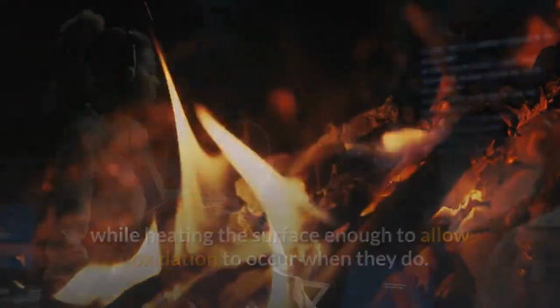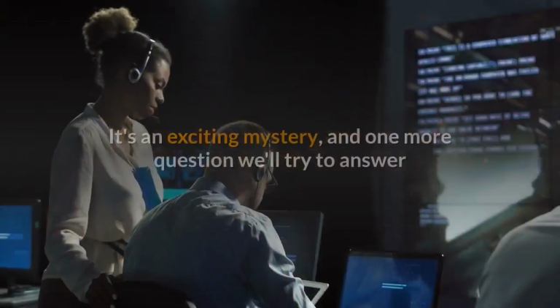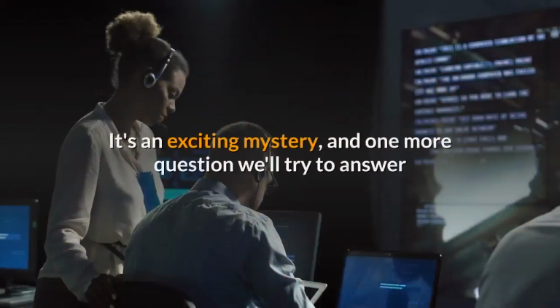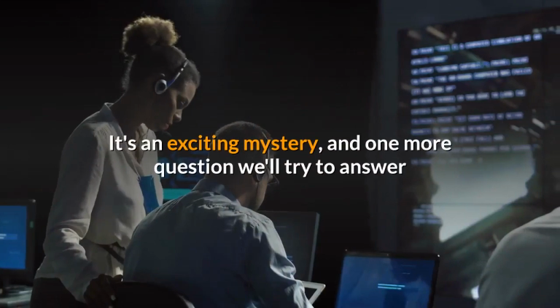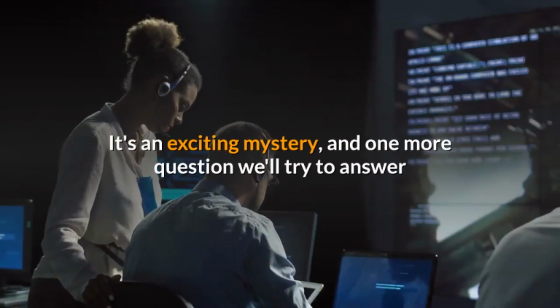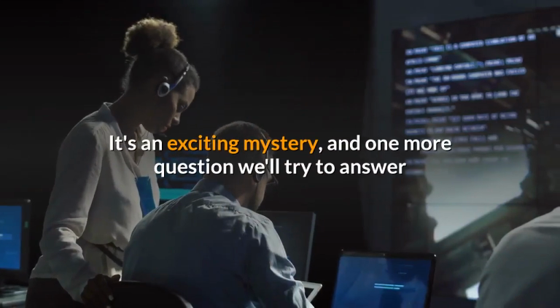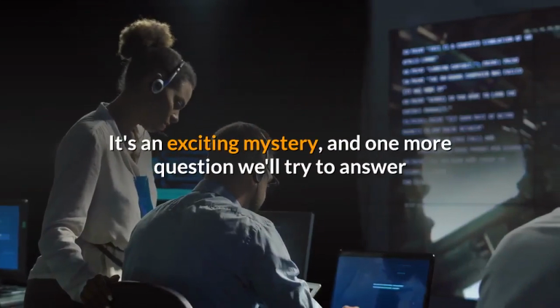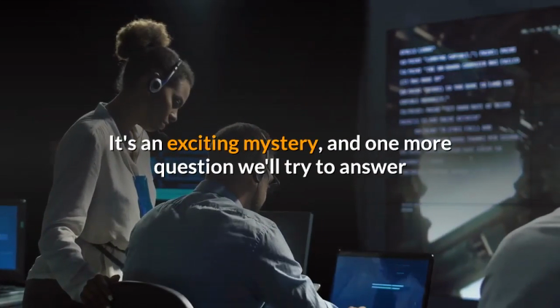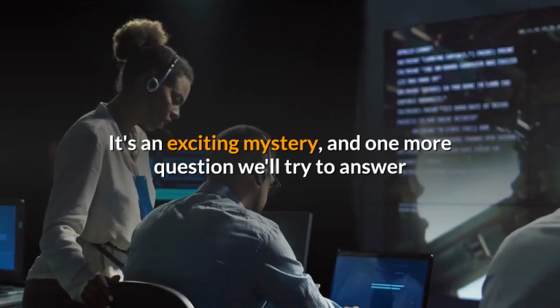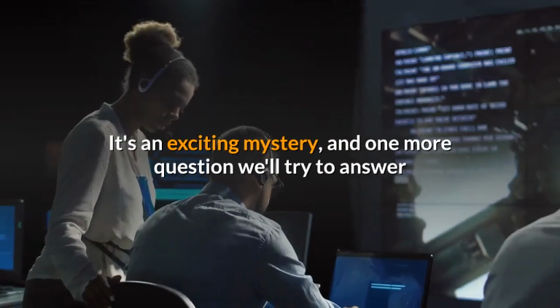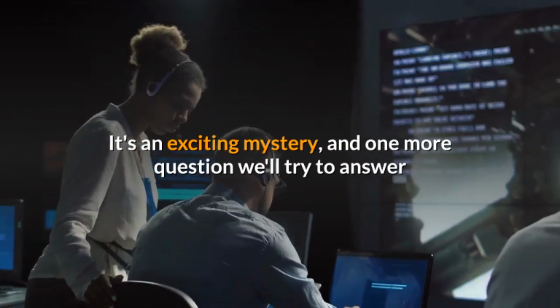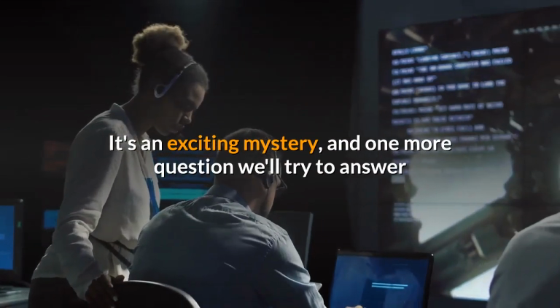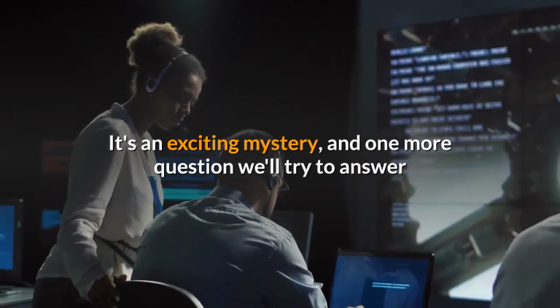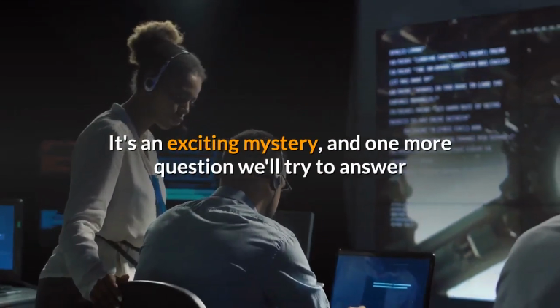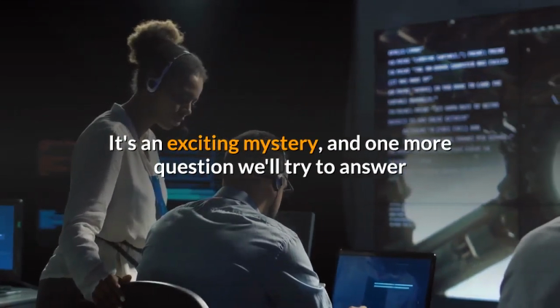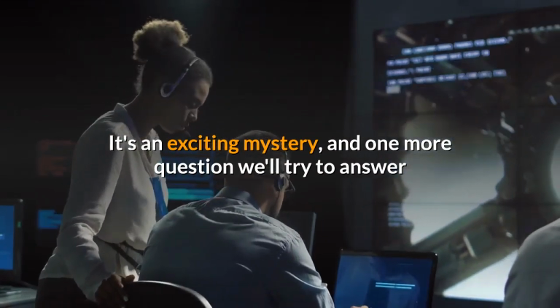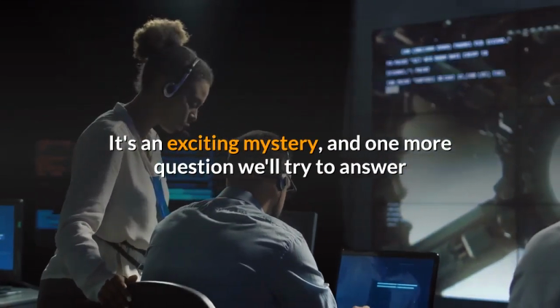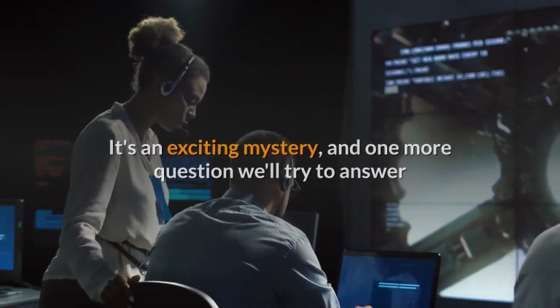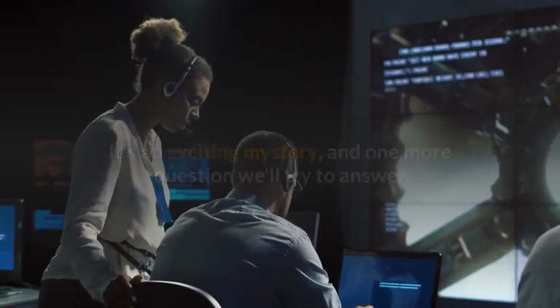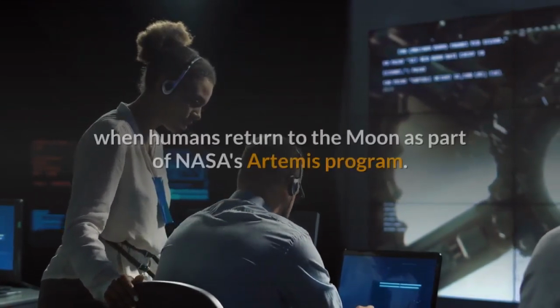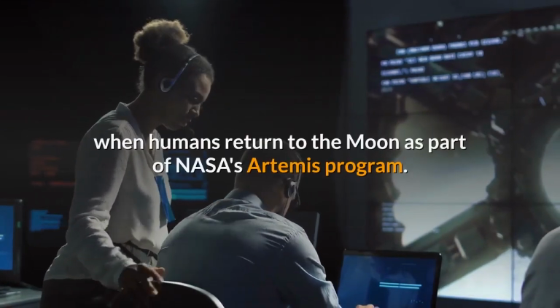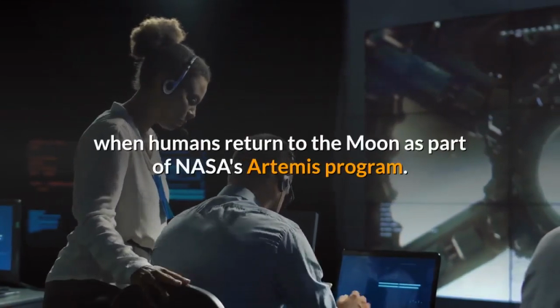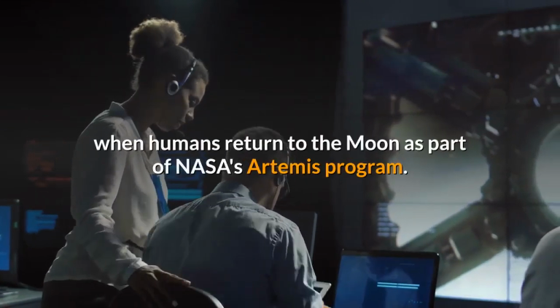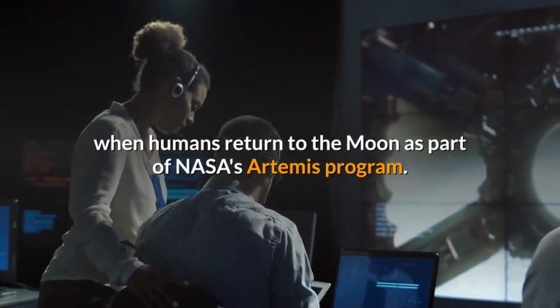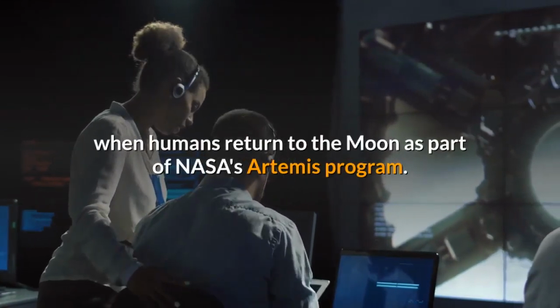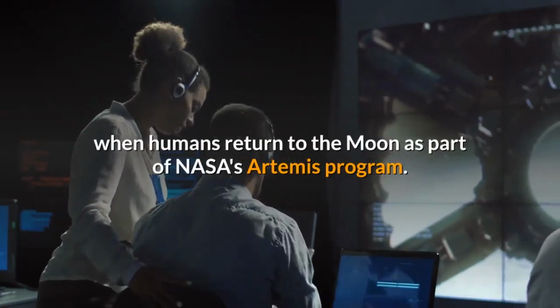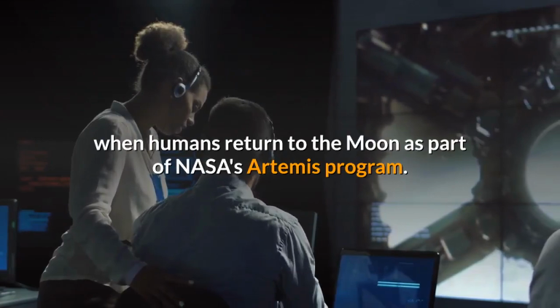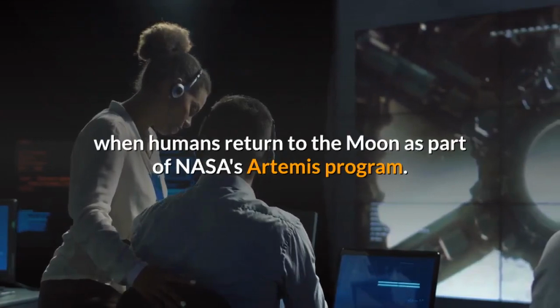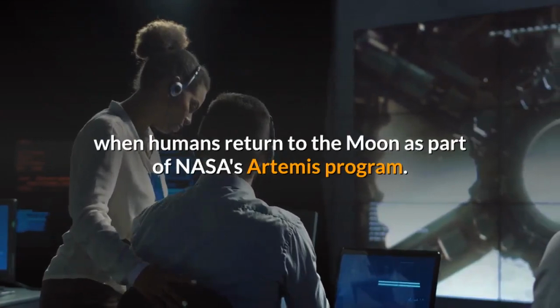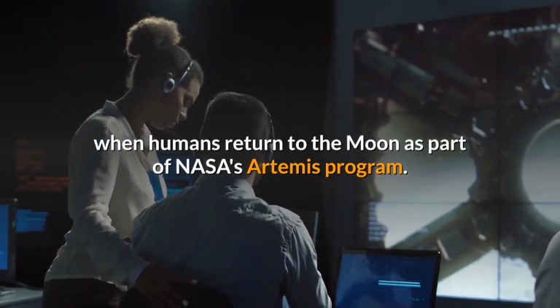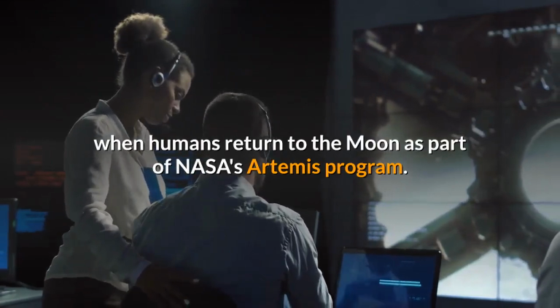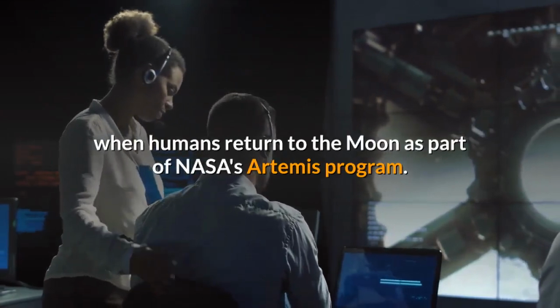It's an exciting mystery, and one more question we'll try to answer when humans return to the Moon as part of NASA's Artemis program.